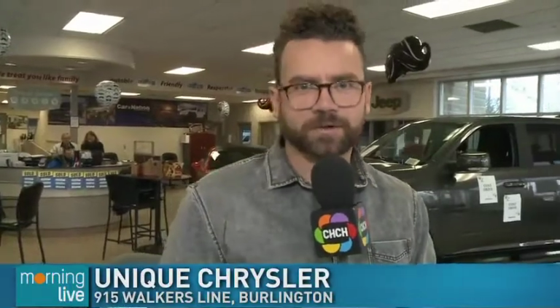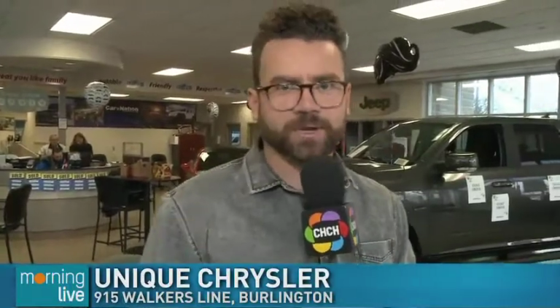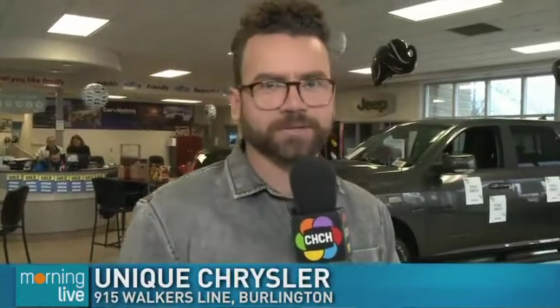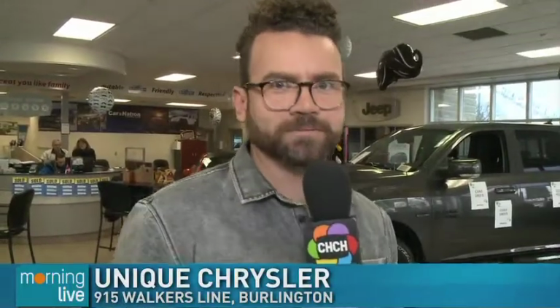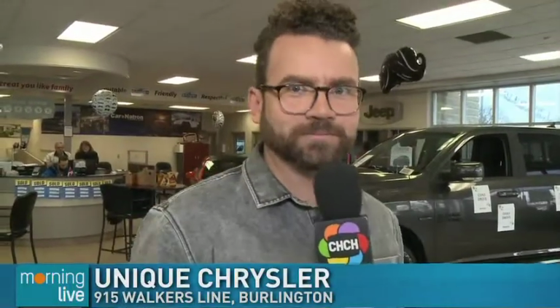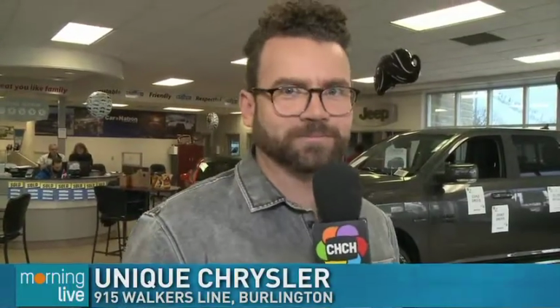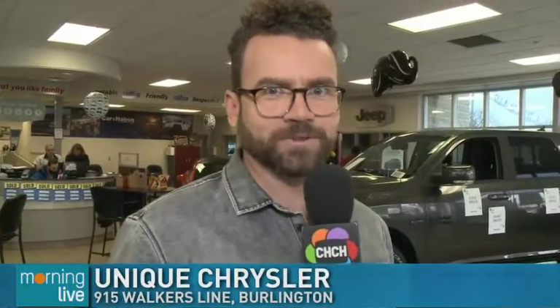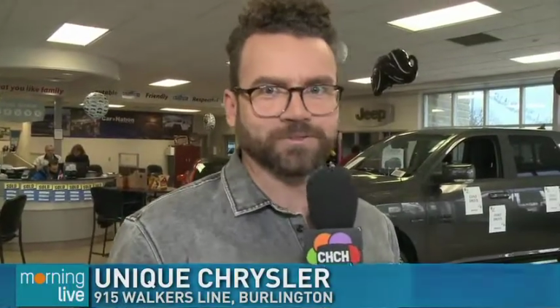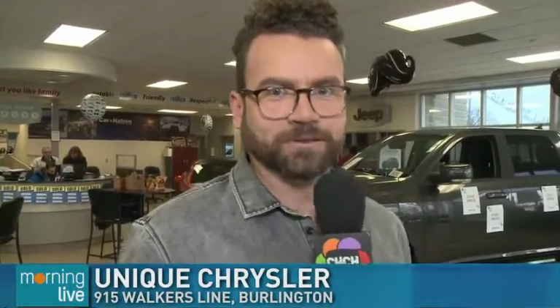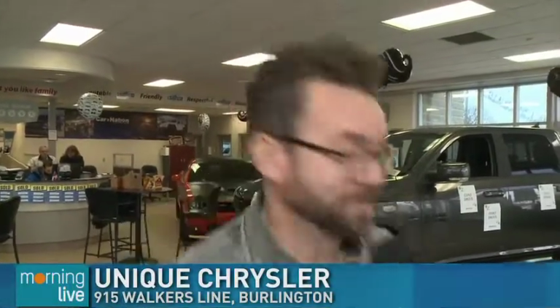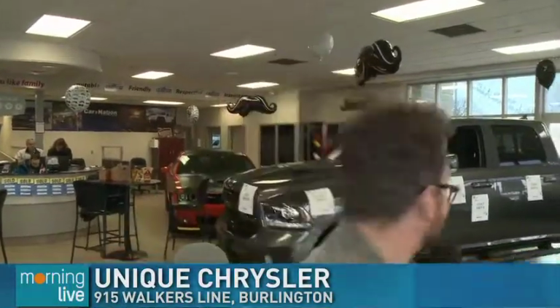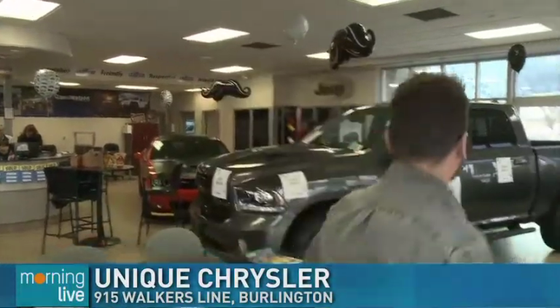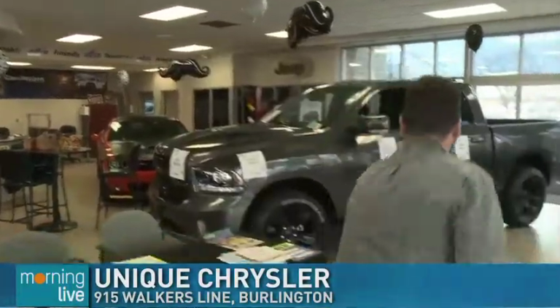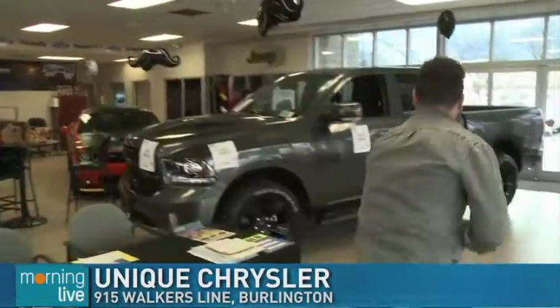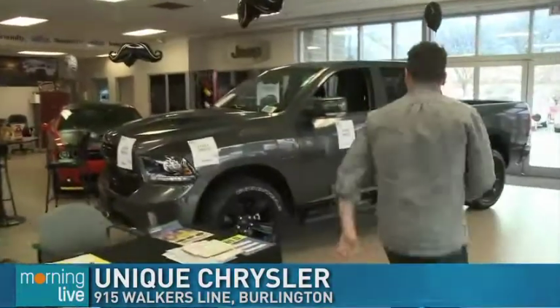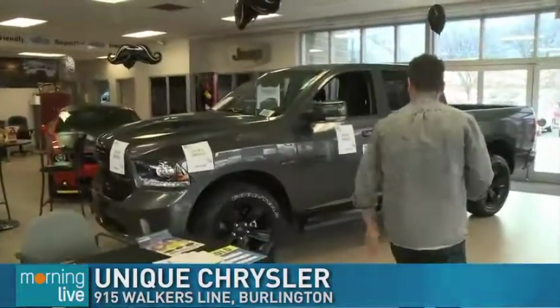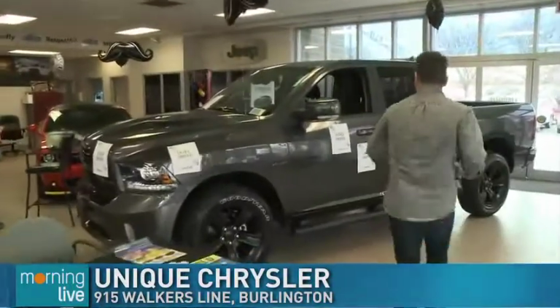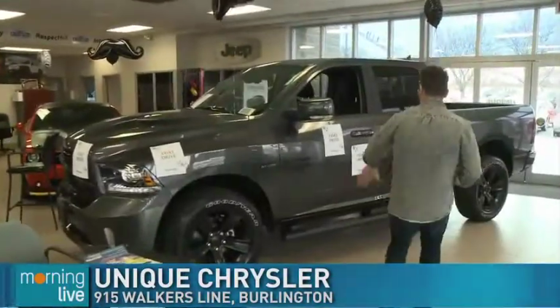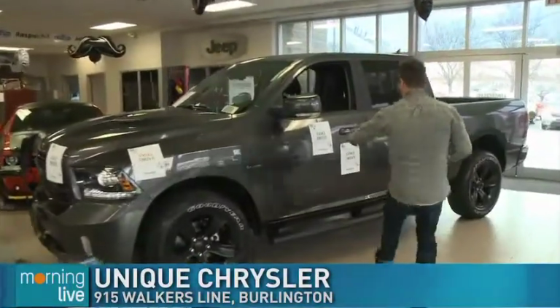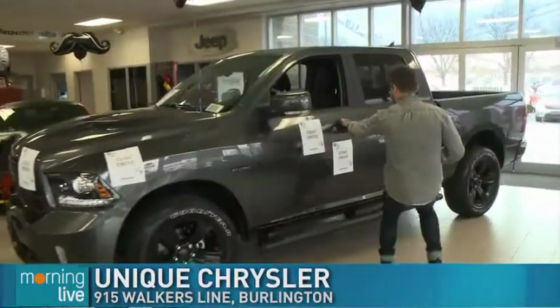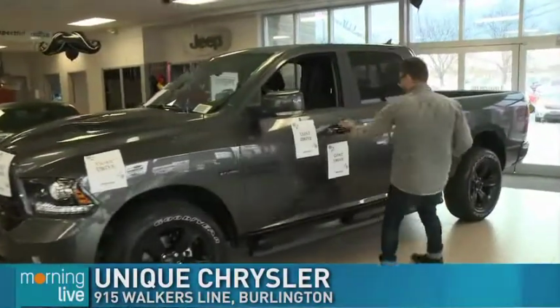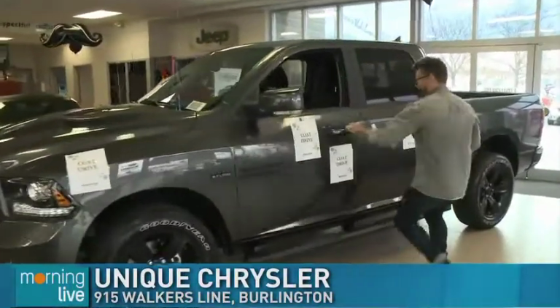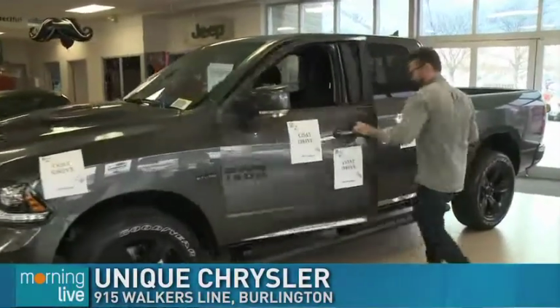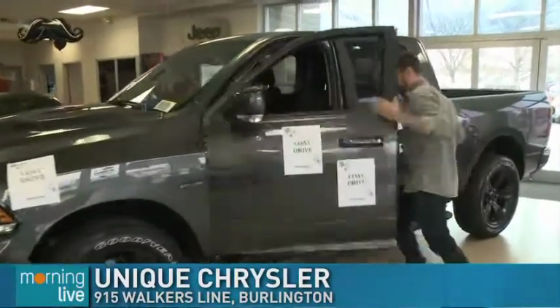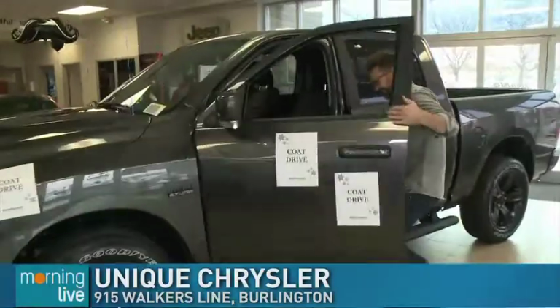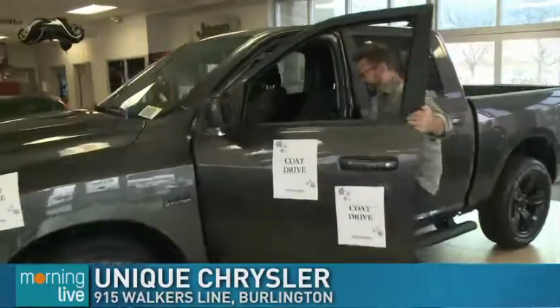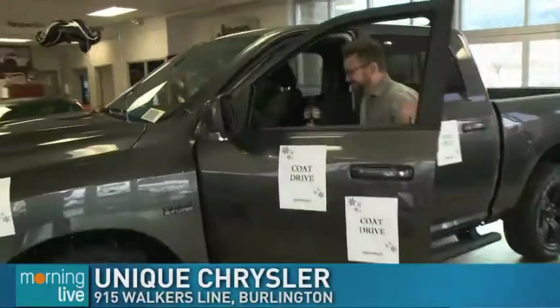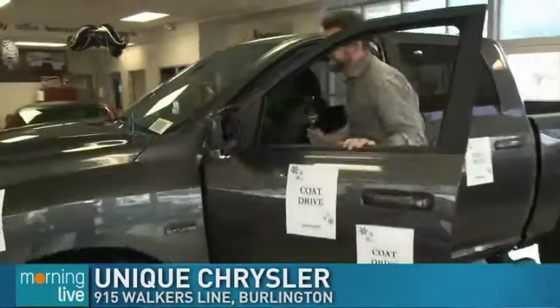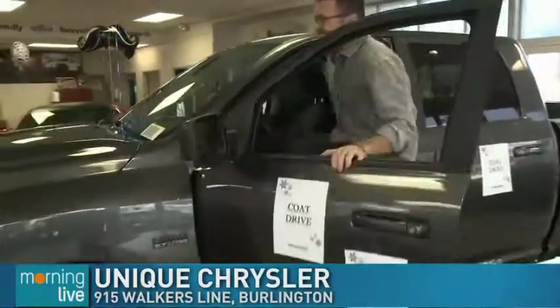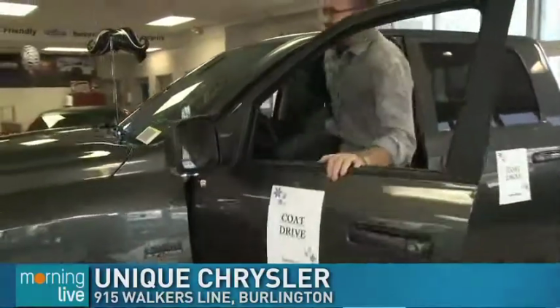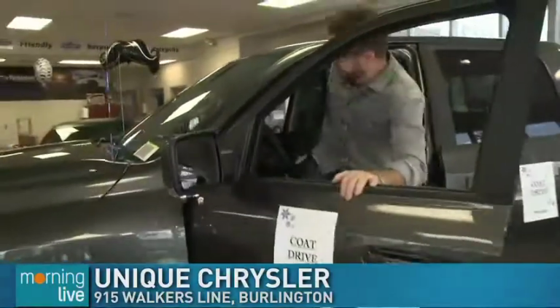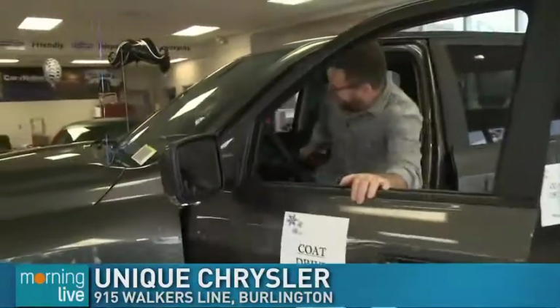I'm going to go back and start the truck. You can't start the truck in the showroom! Thank you very much for having us today here at Unique Chrysler getting you guys set and ready for the winter driving season.